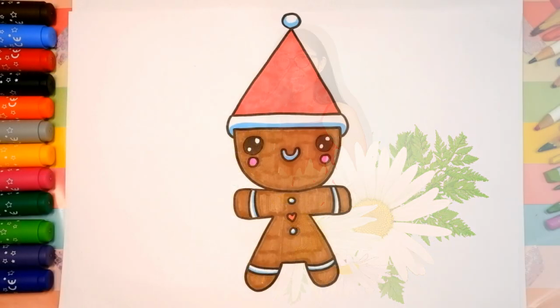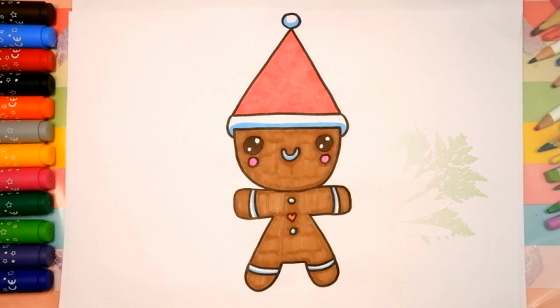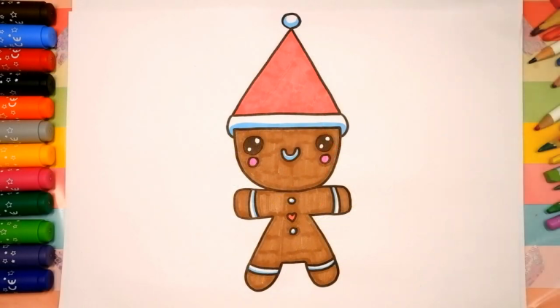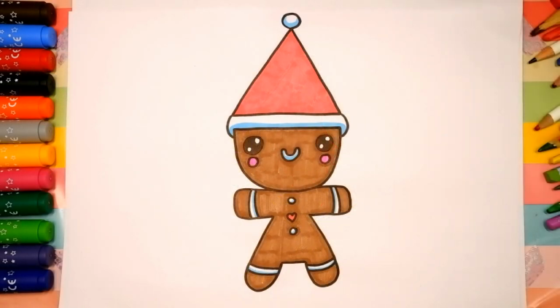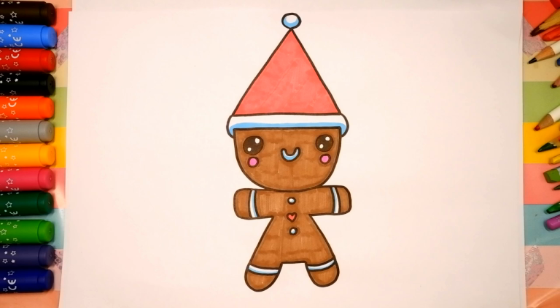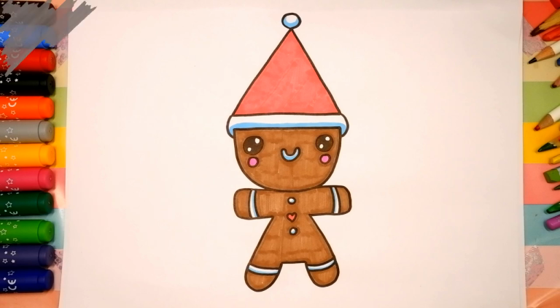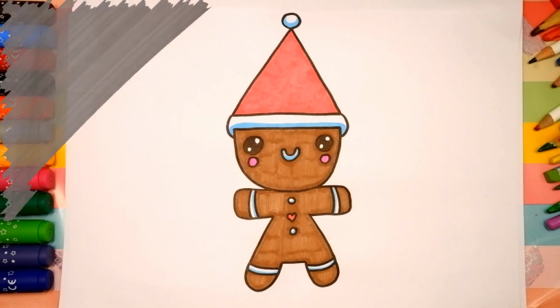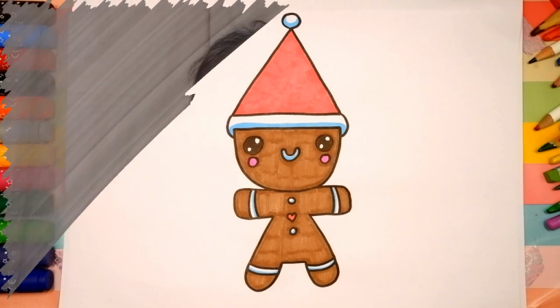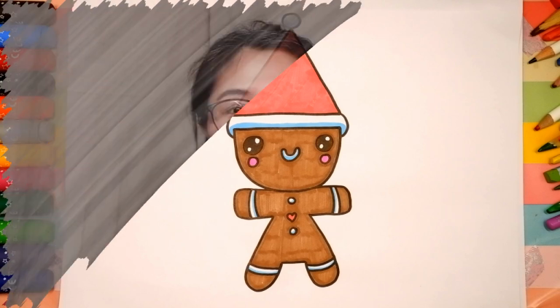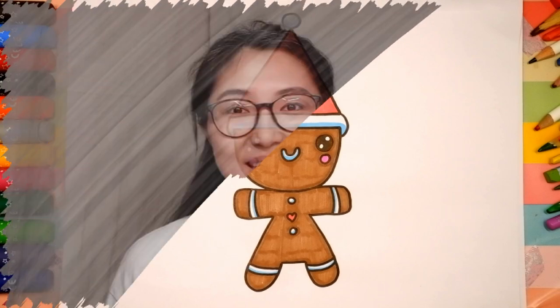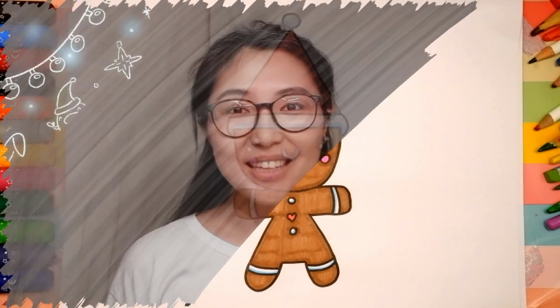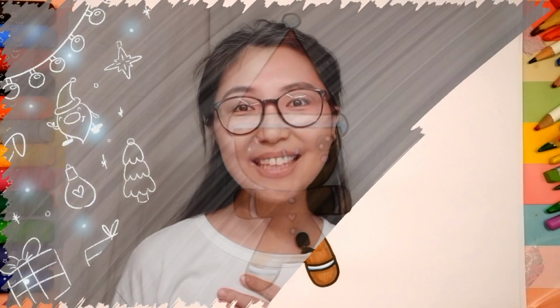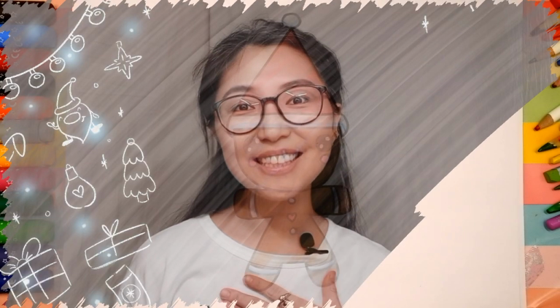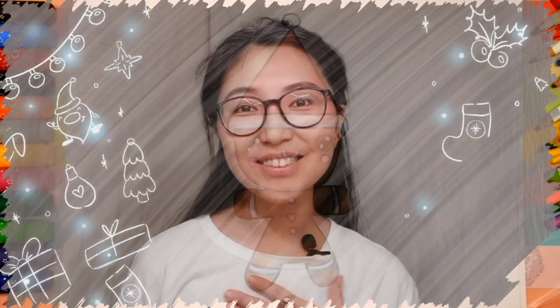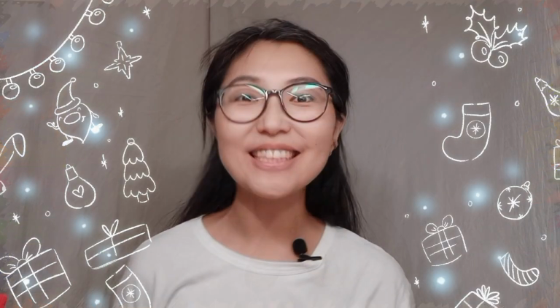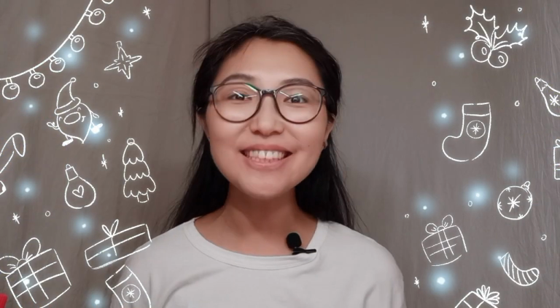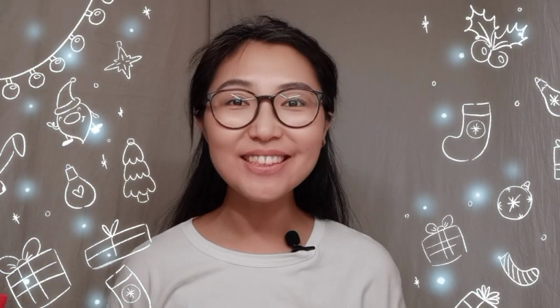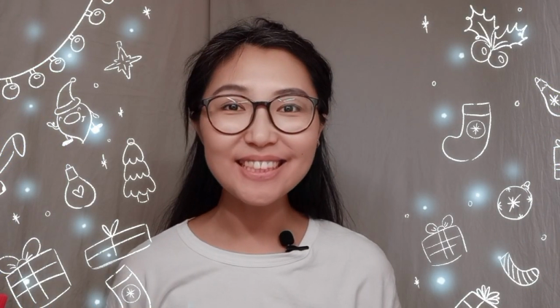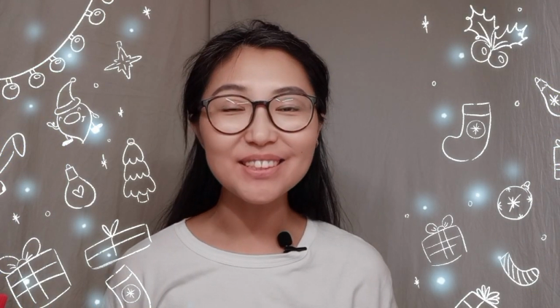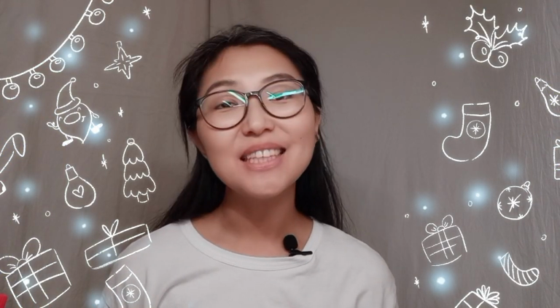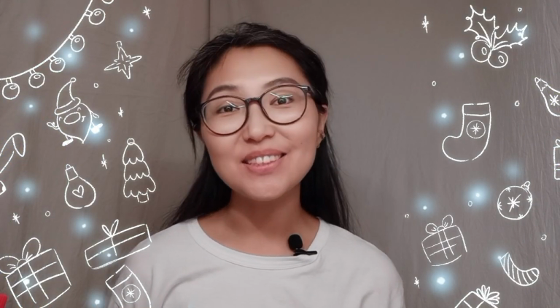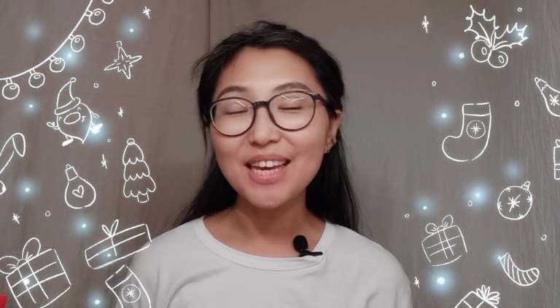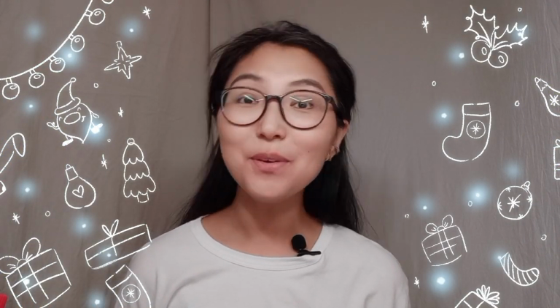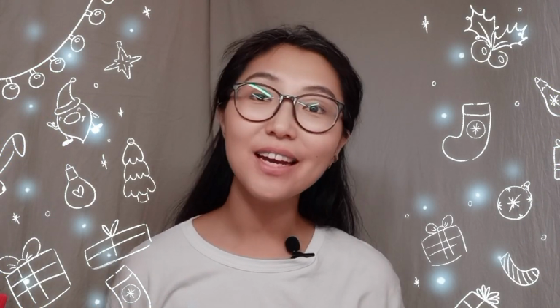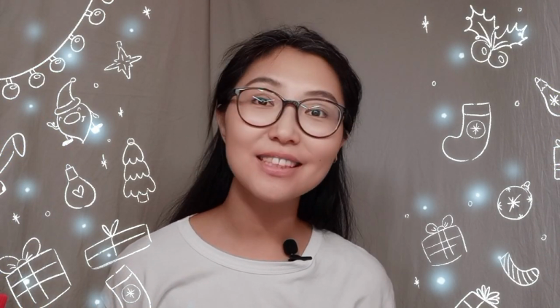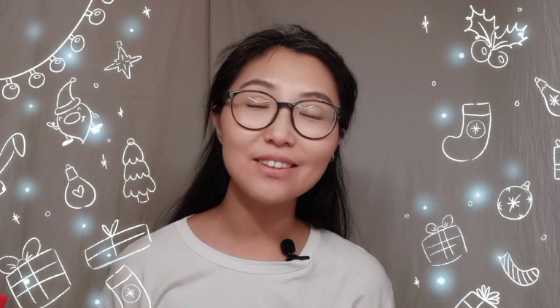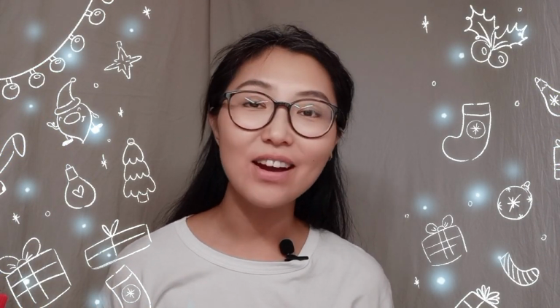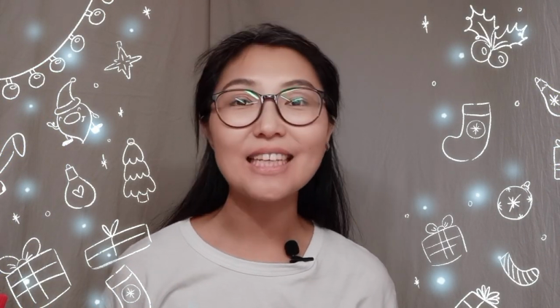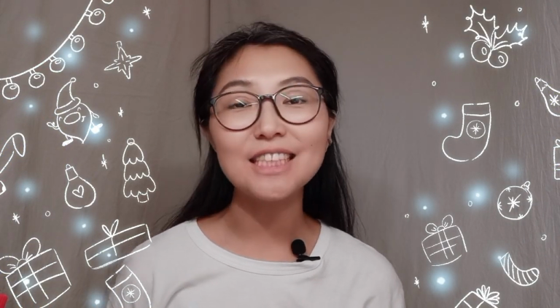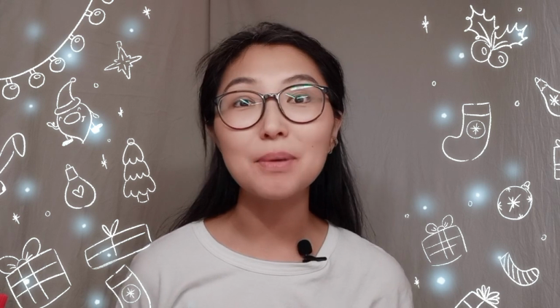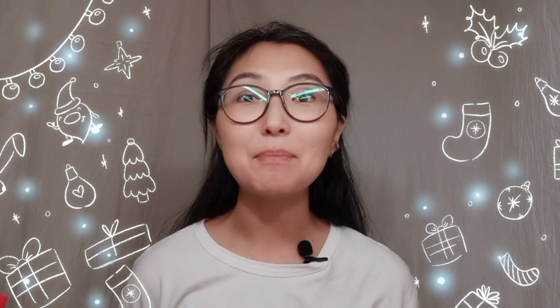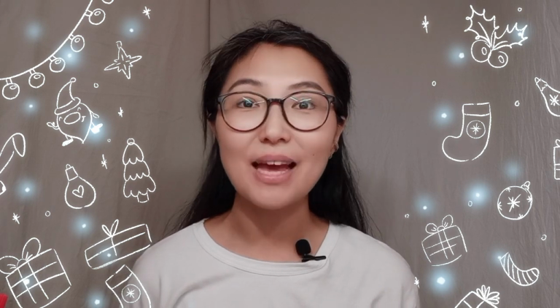Hello, honey! I'm Nanny Julie. Nice to see you. Today we are gonna draw a gingerbread man.